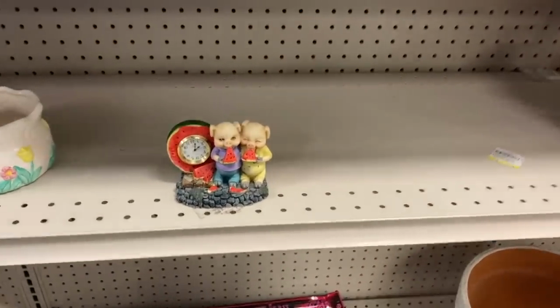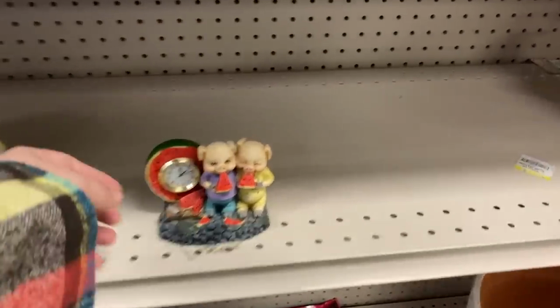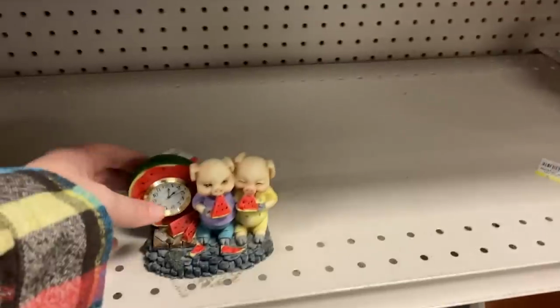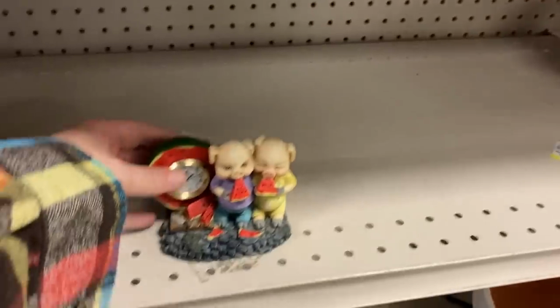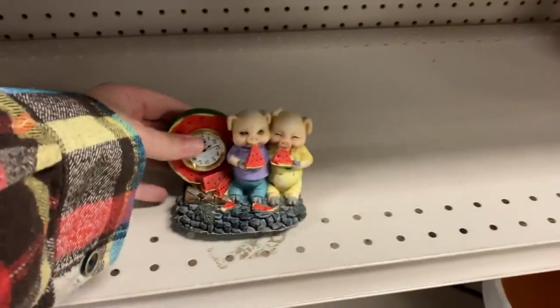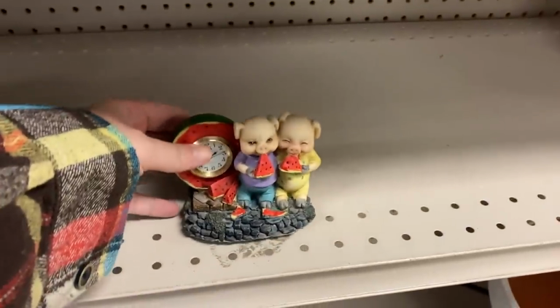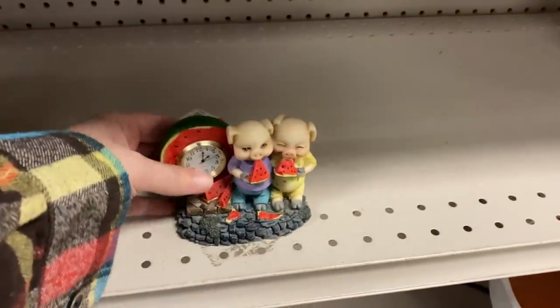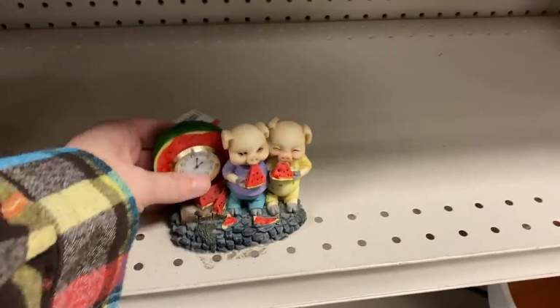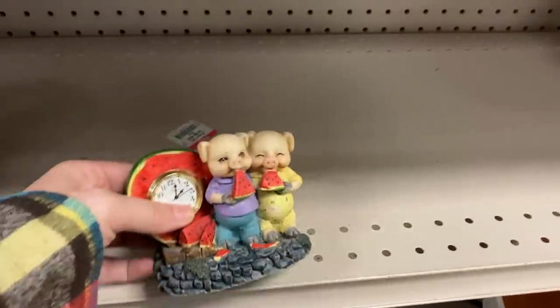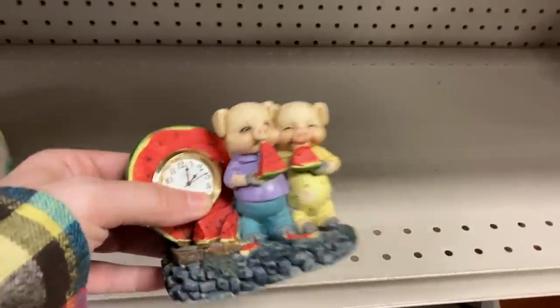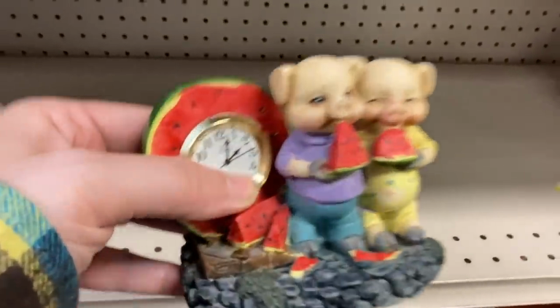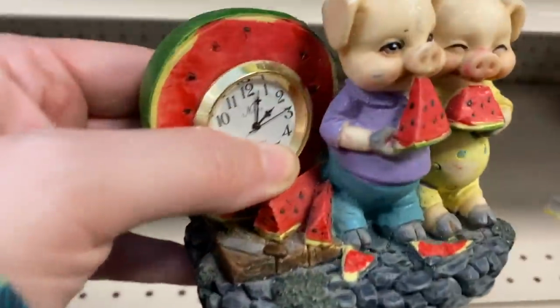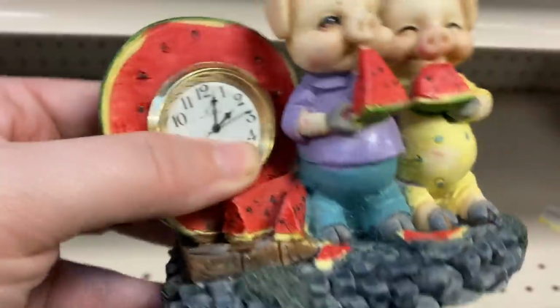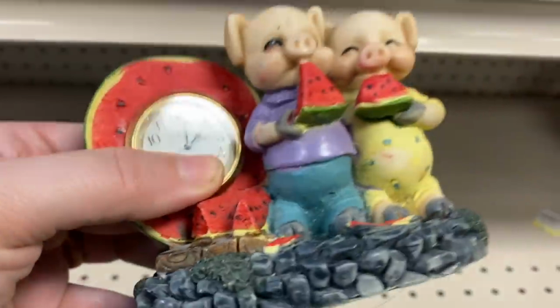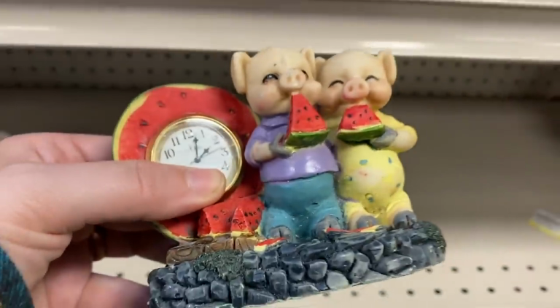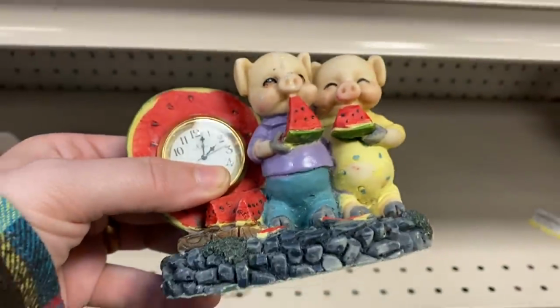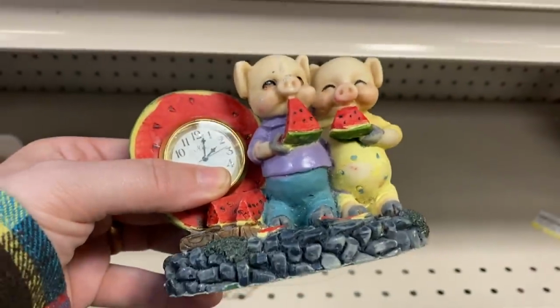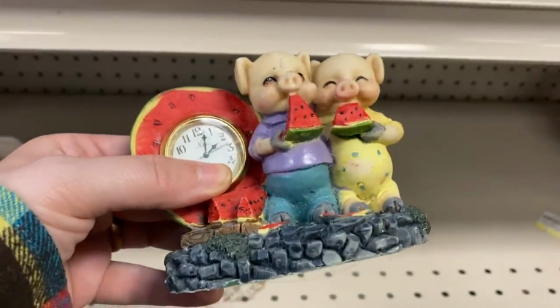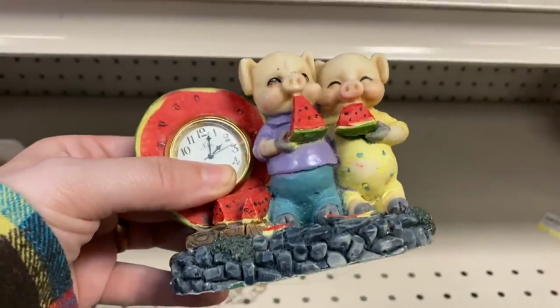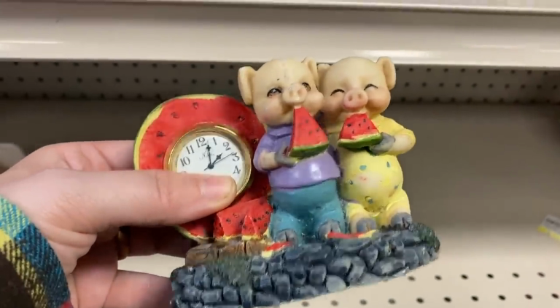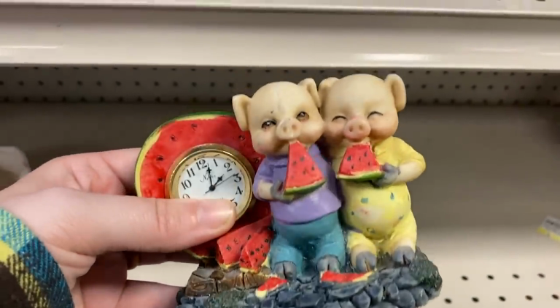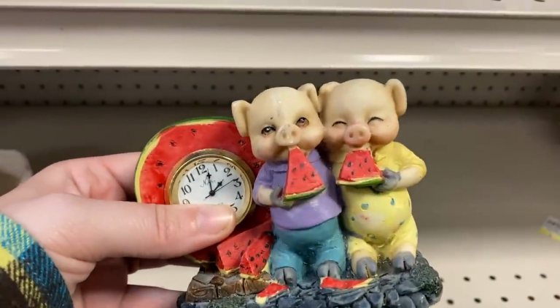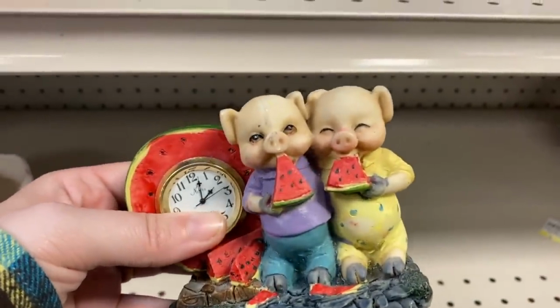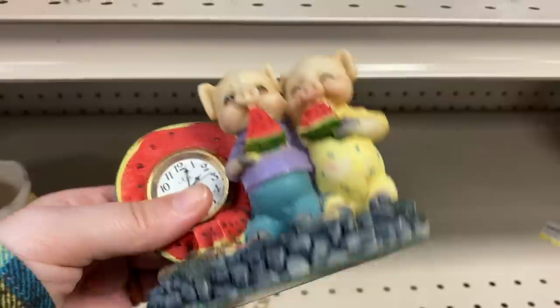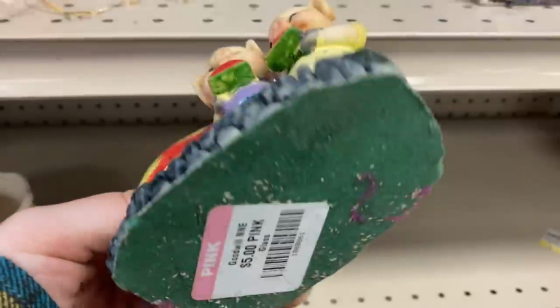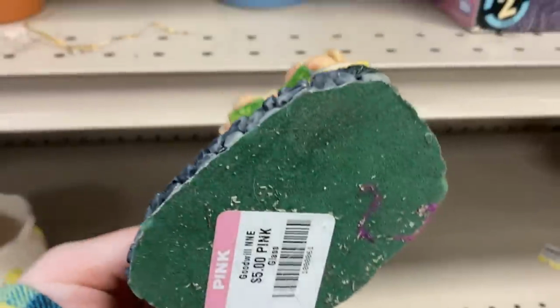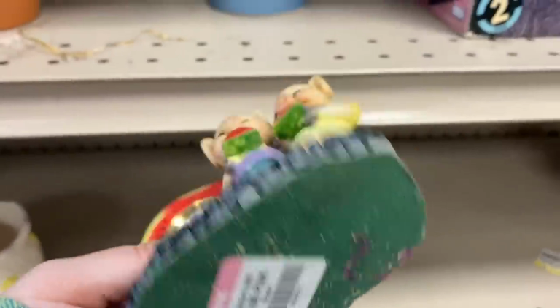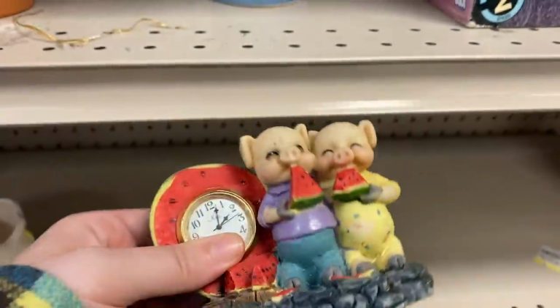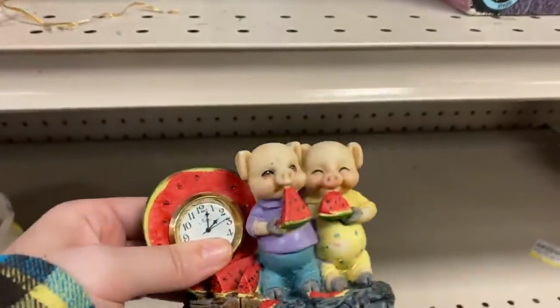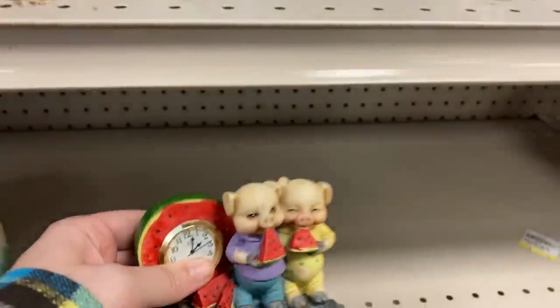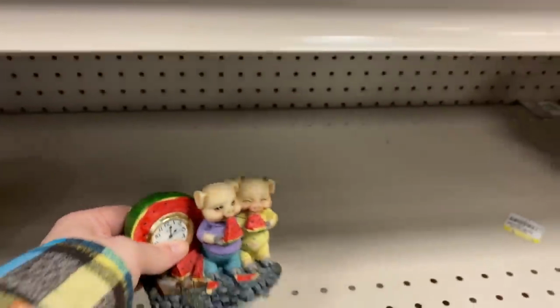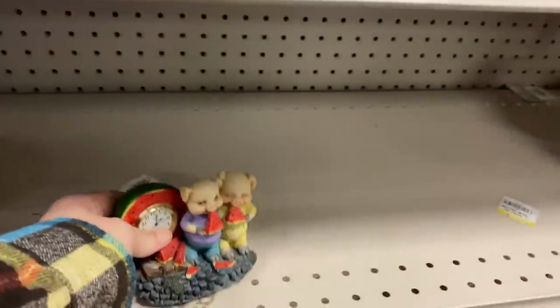This is a very interesting looking clock. It's actually a really great depiction of me when I'm around watermelon — I feel the same way.